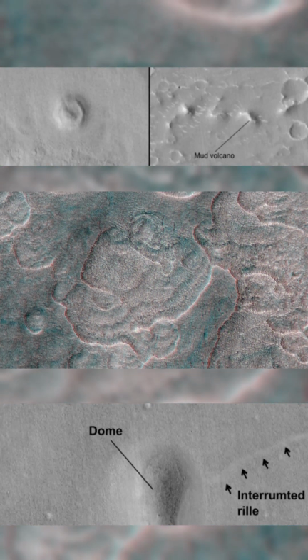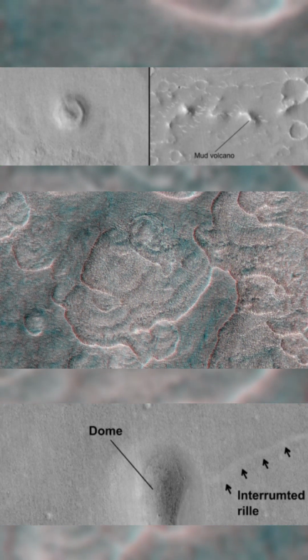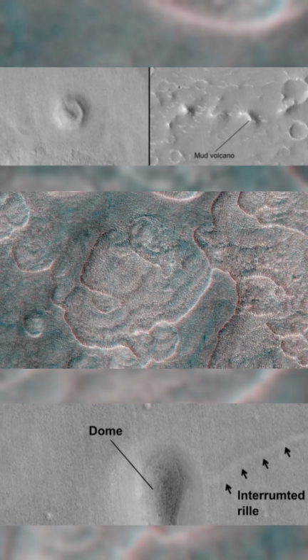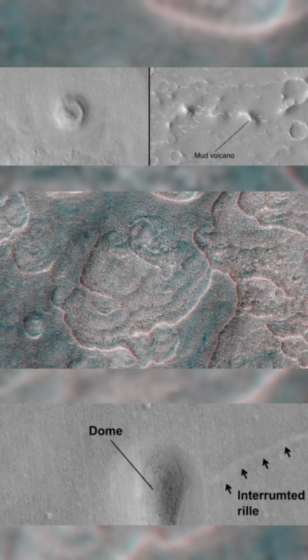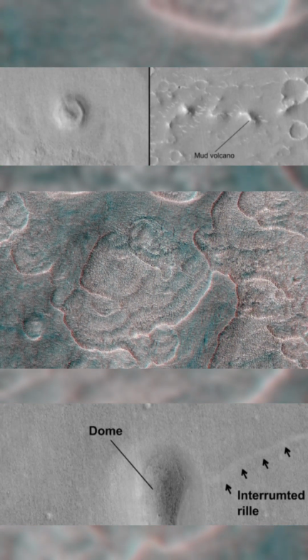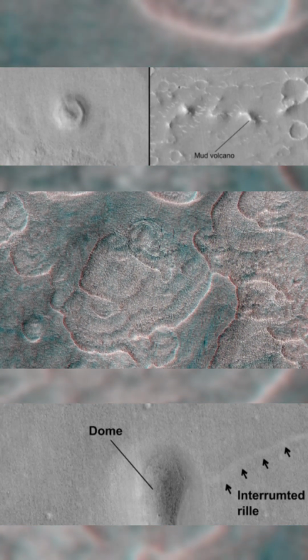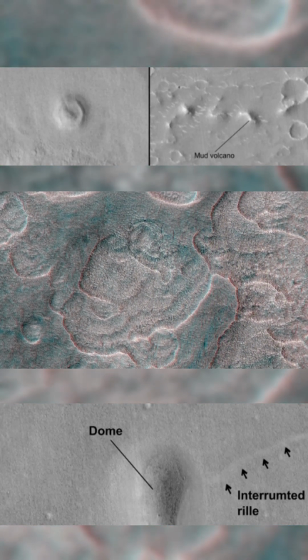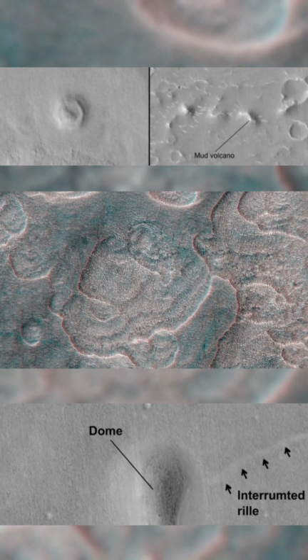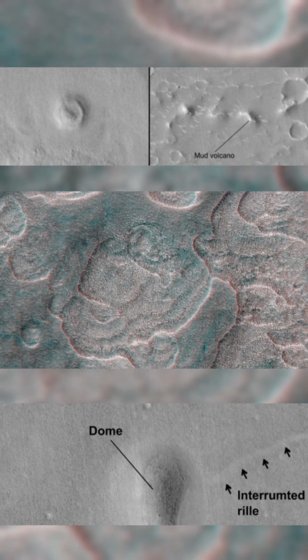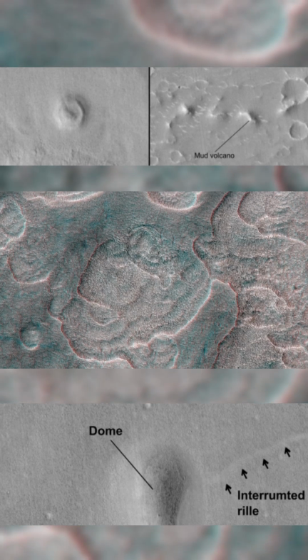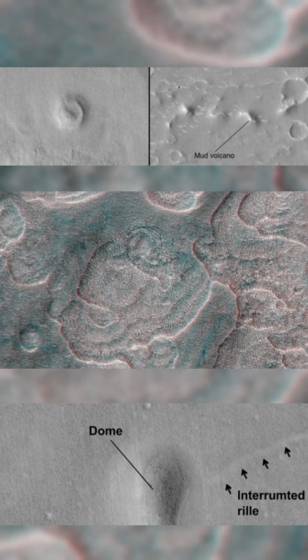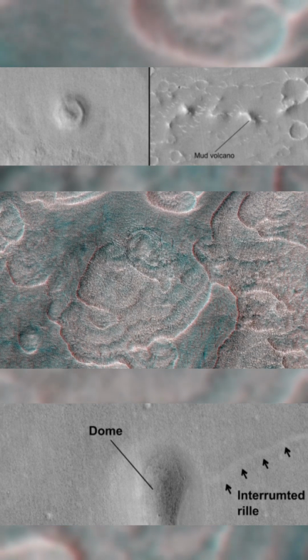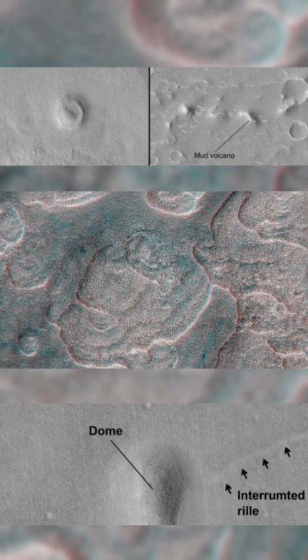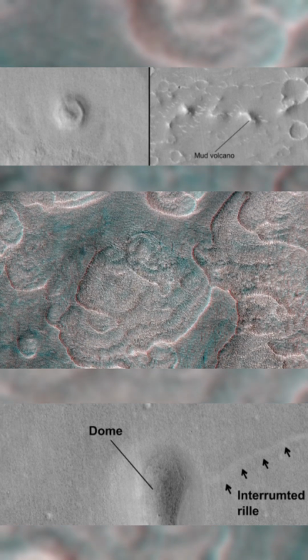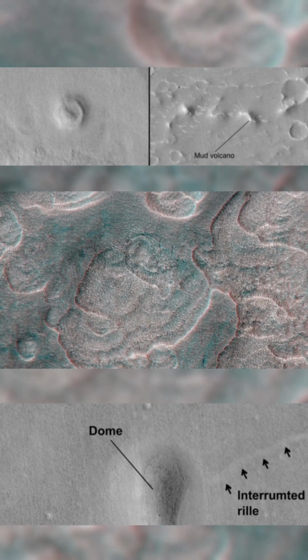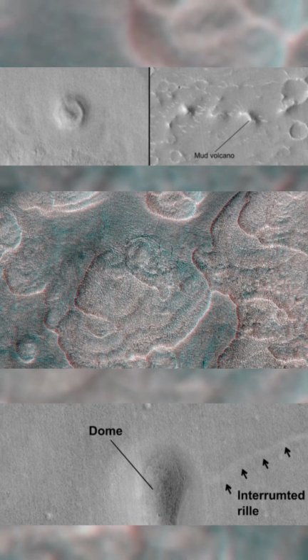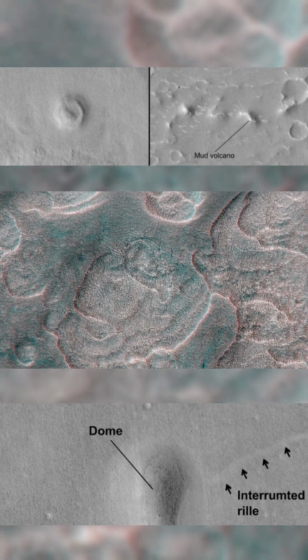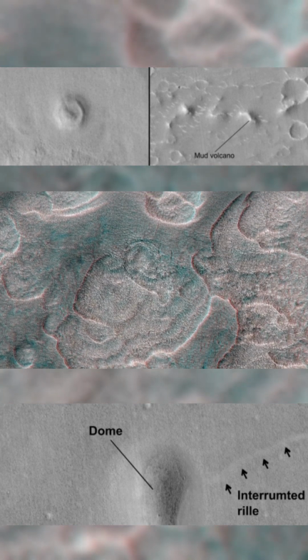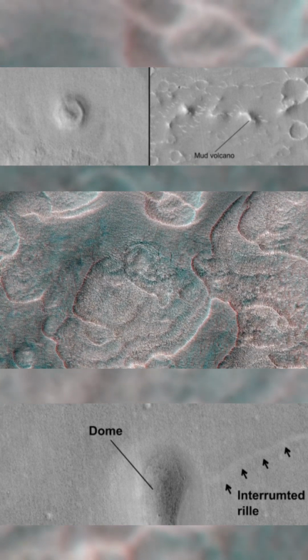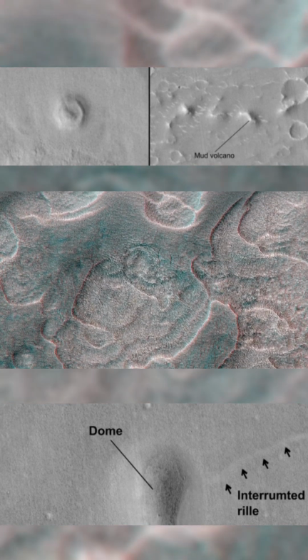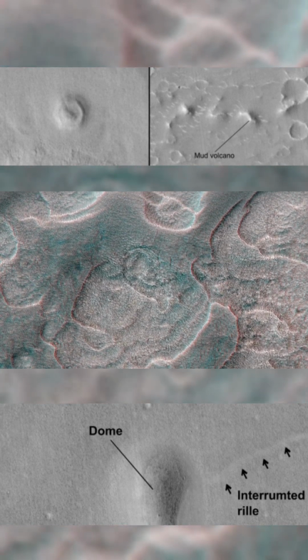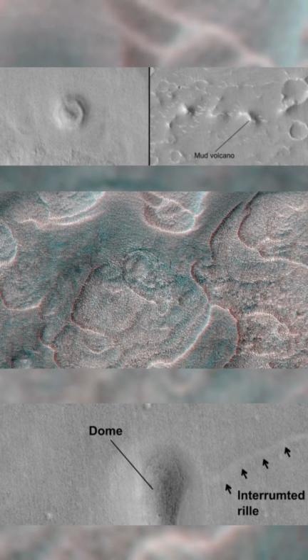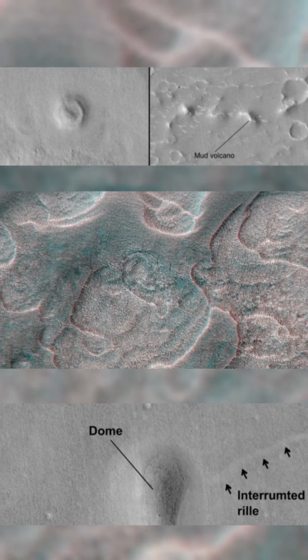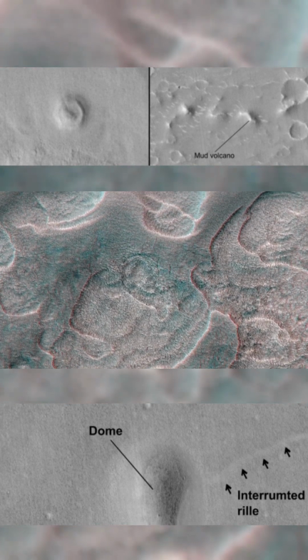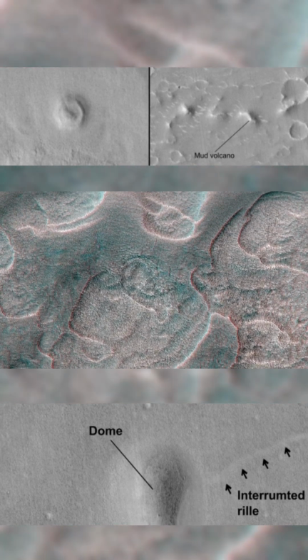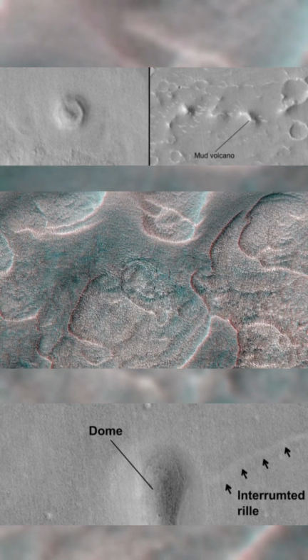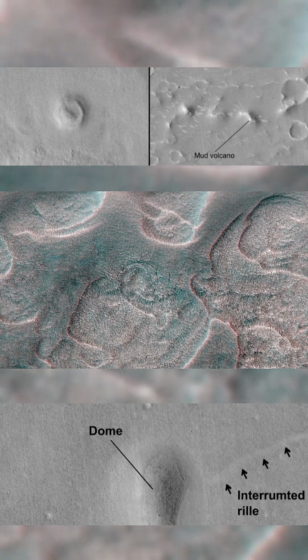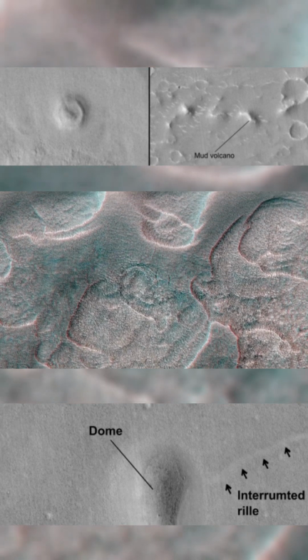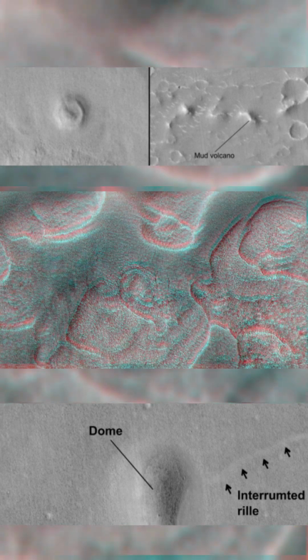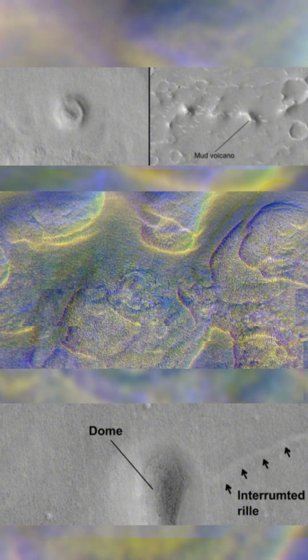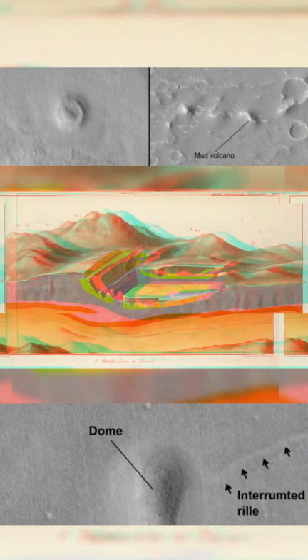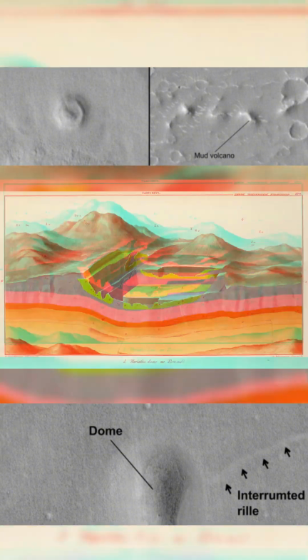They cluster into two distinct groups, suggesting two separate magmatic events separated by hundreds of millions of years.